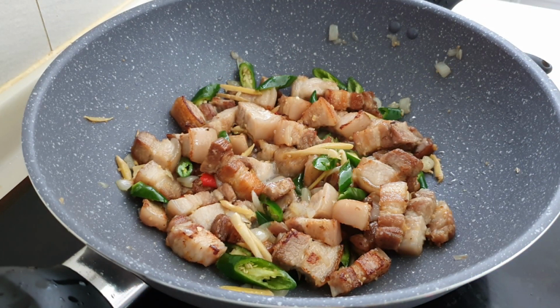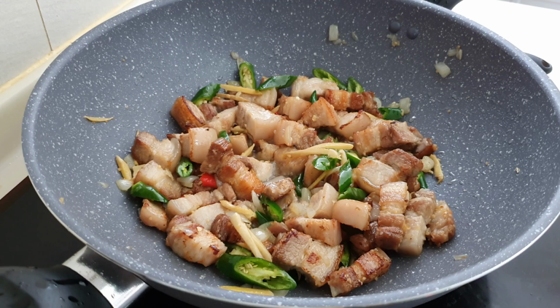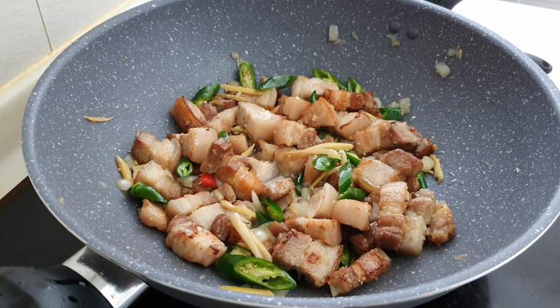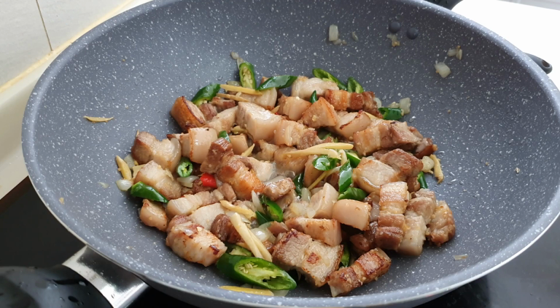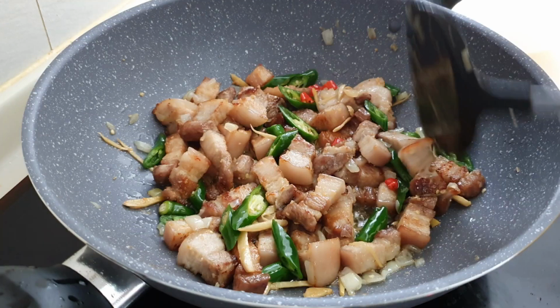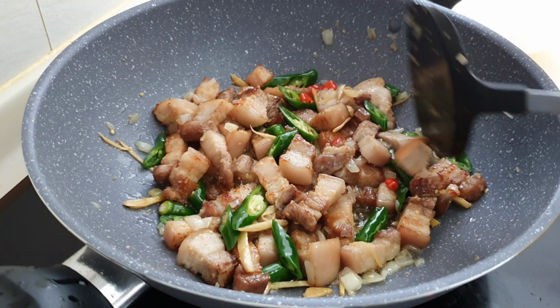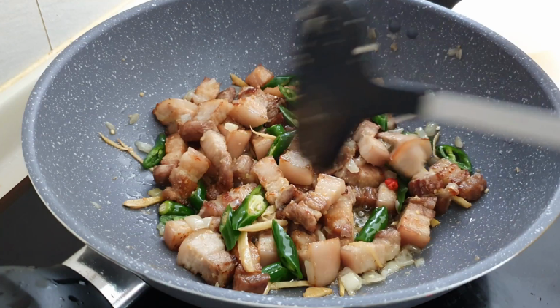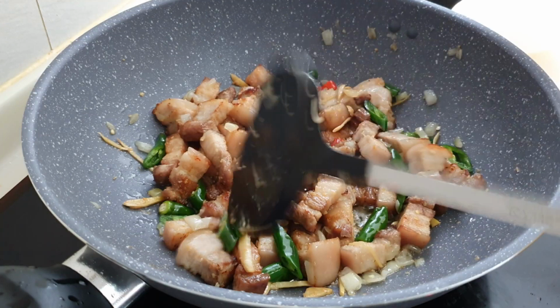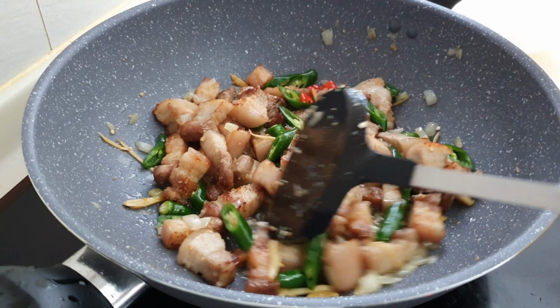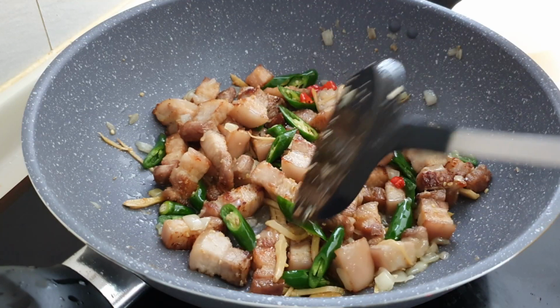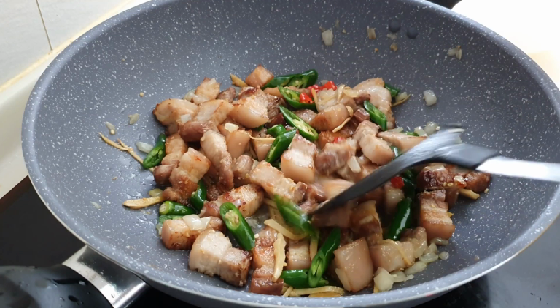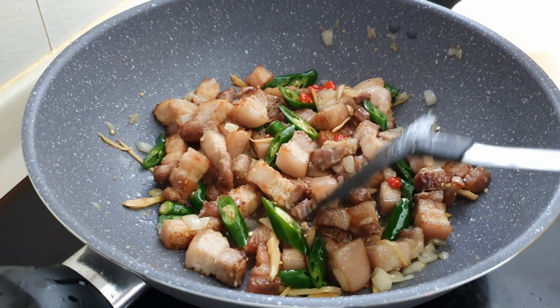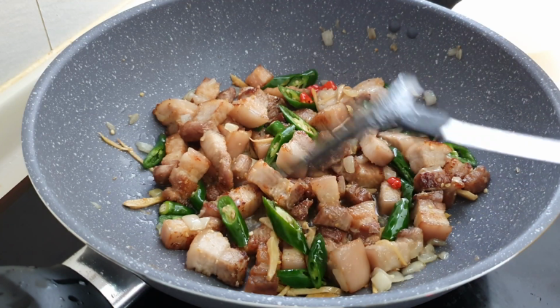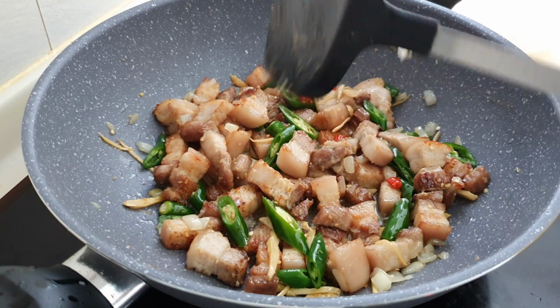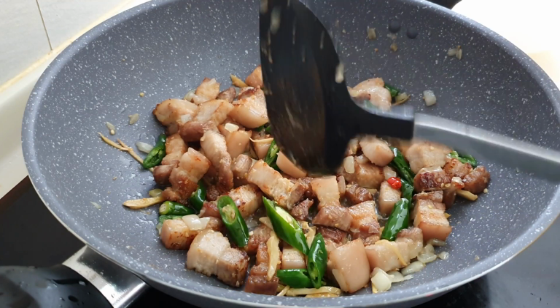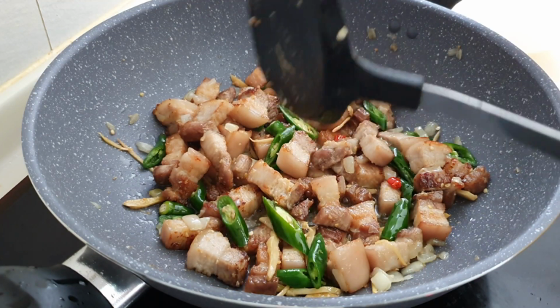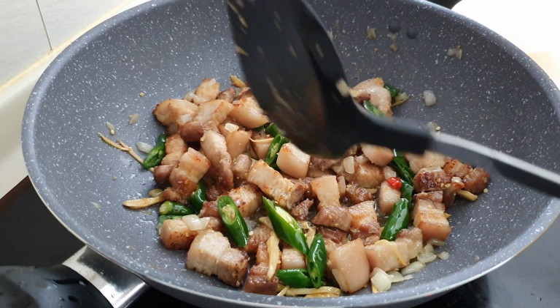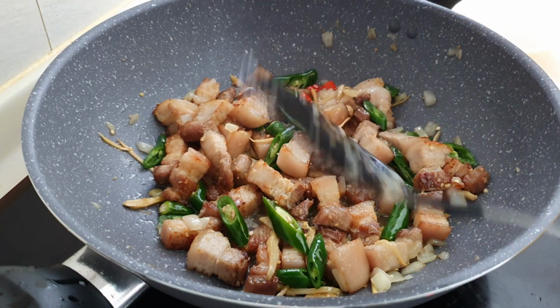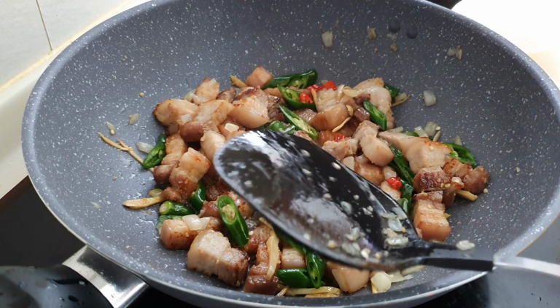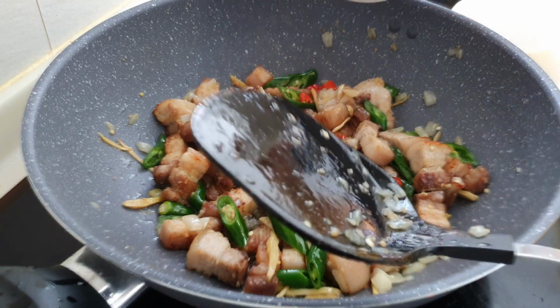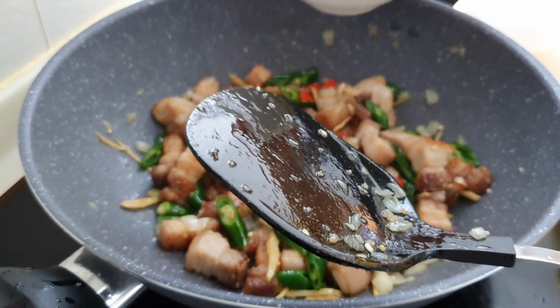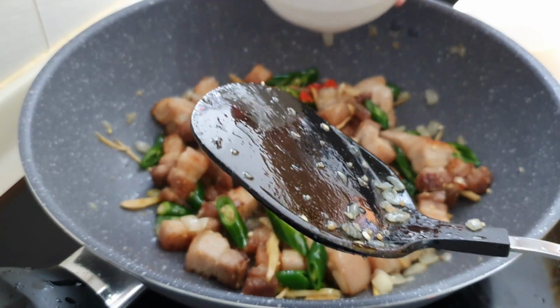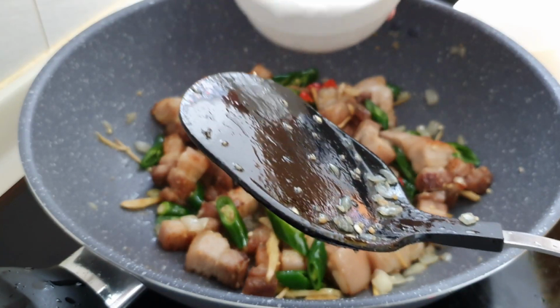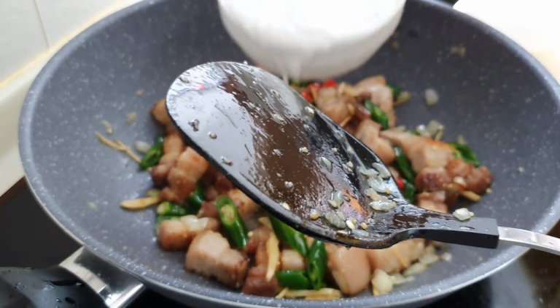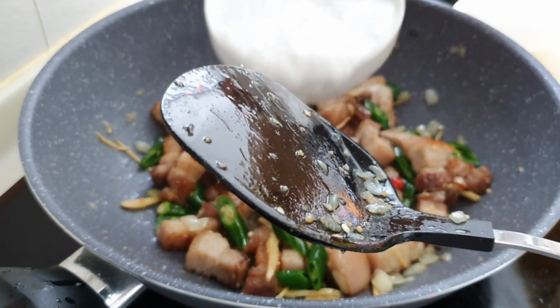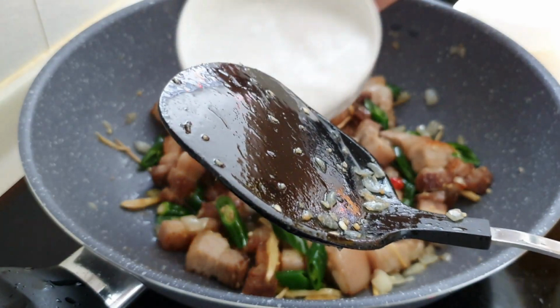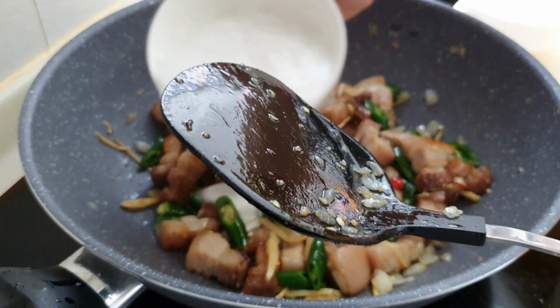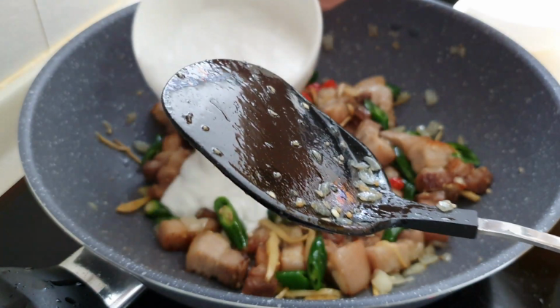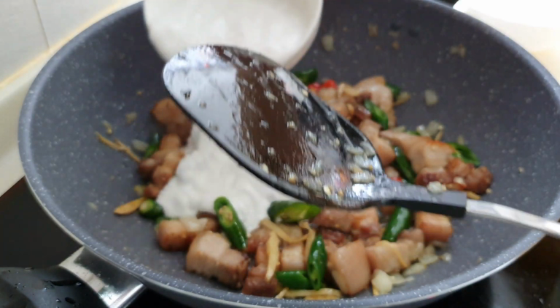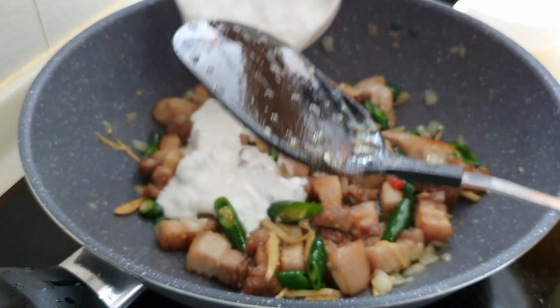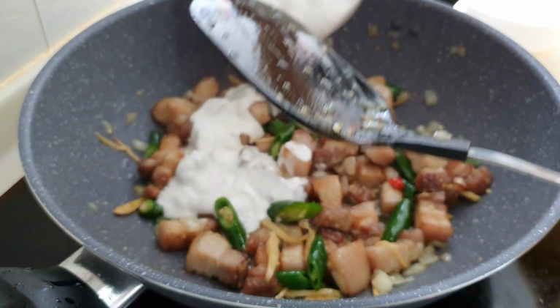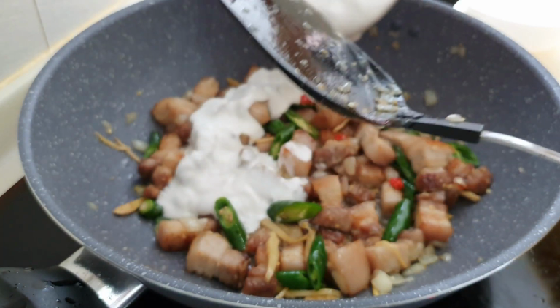After a few minutes, you can now add in your coconut milk.